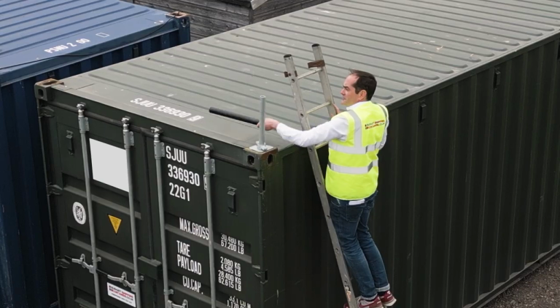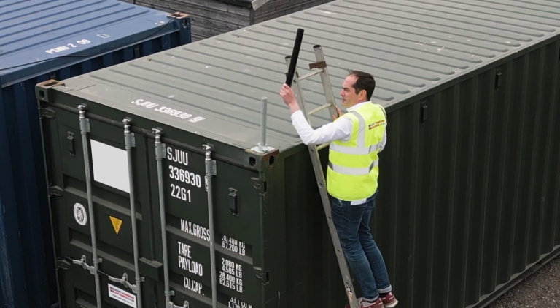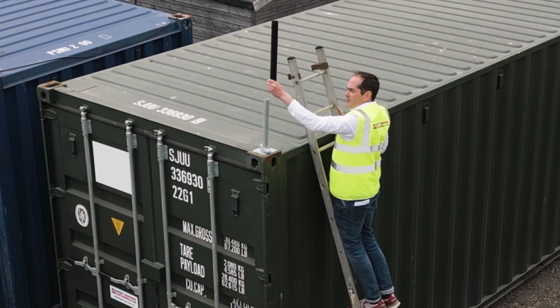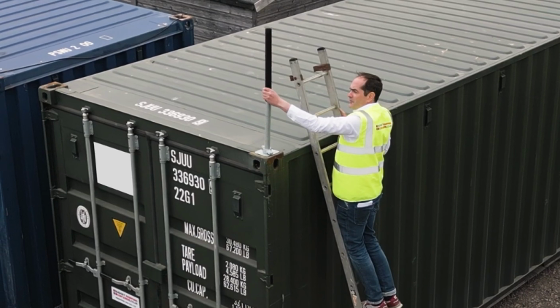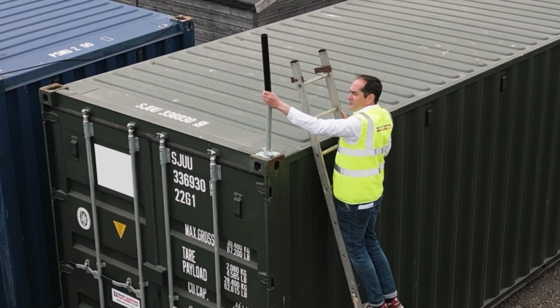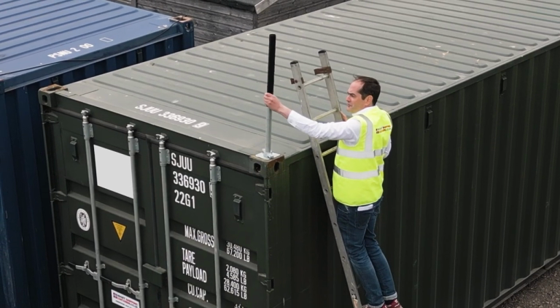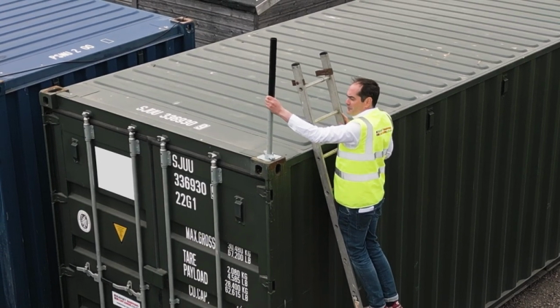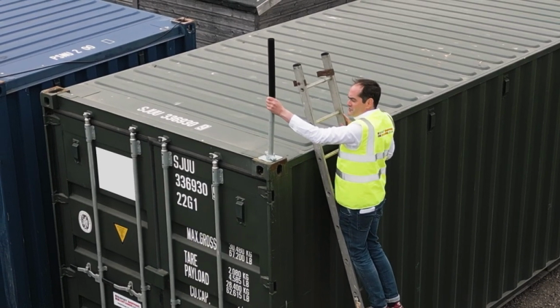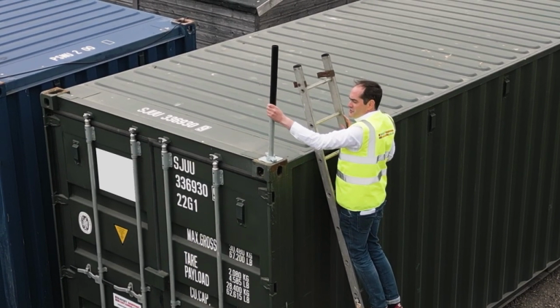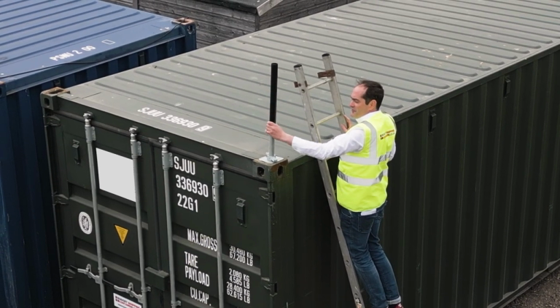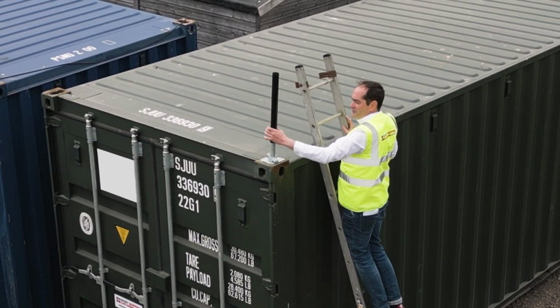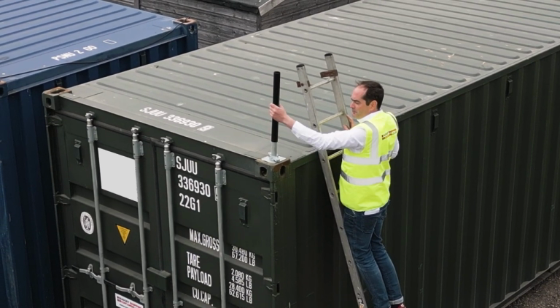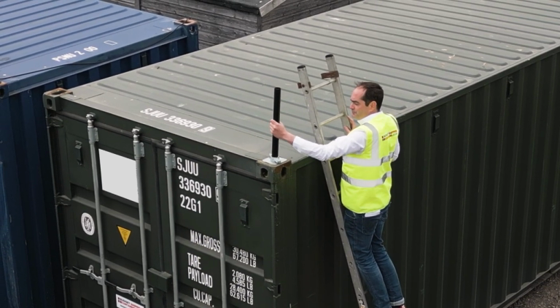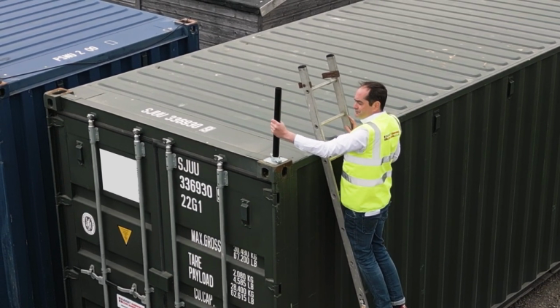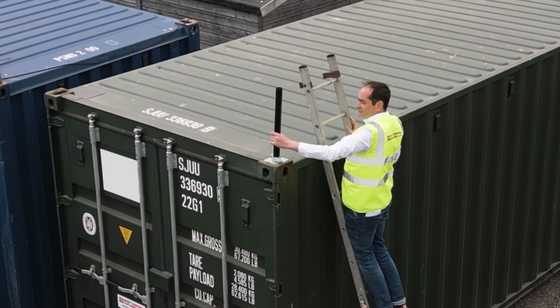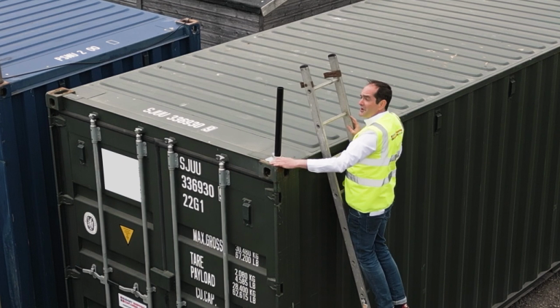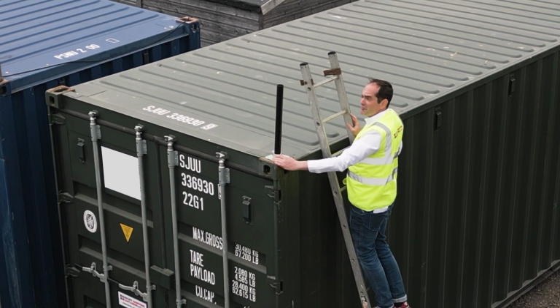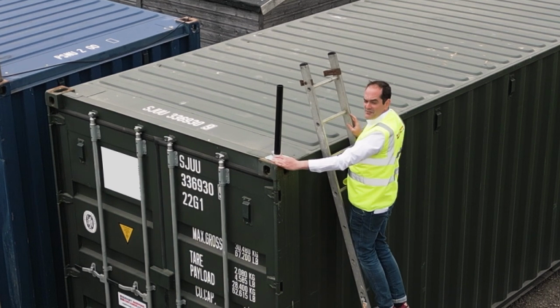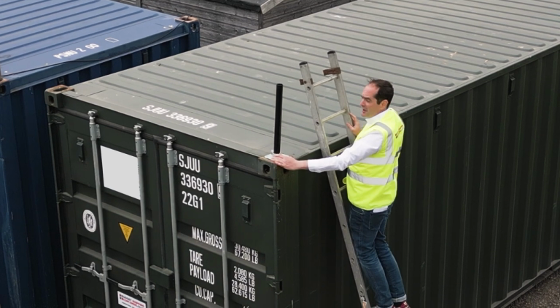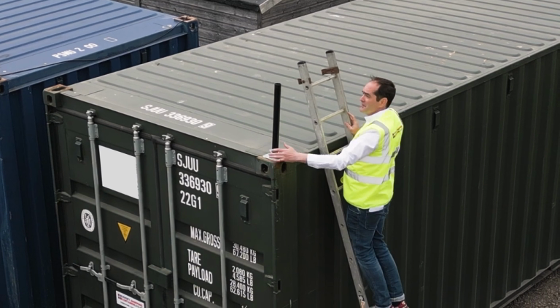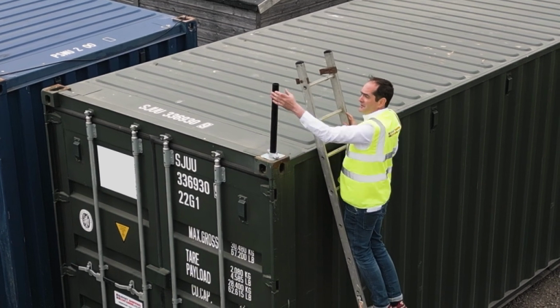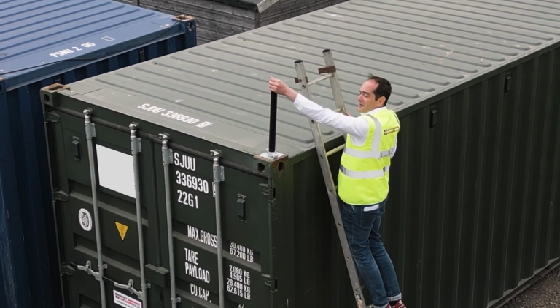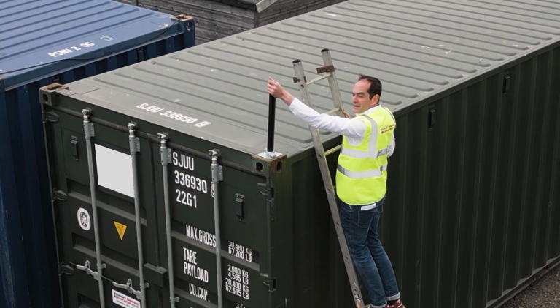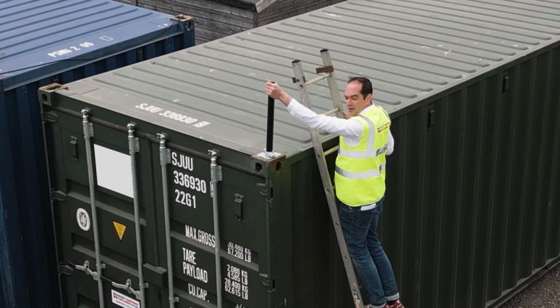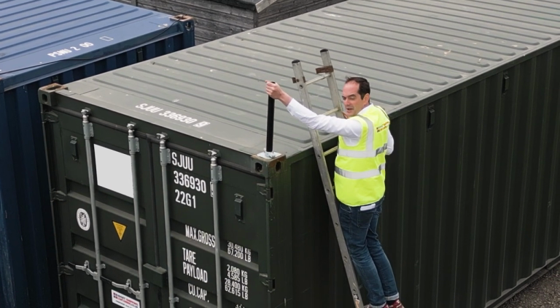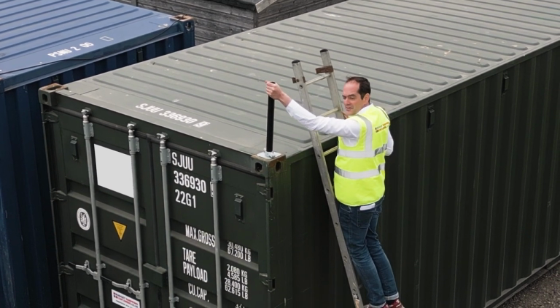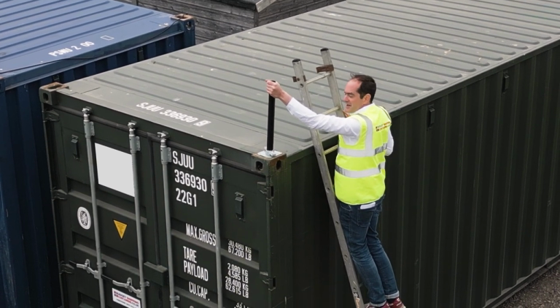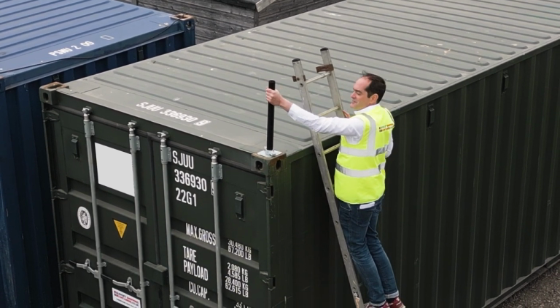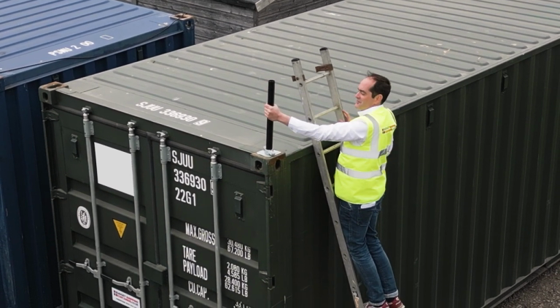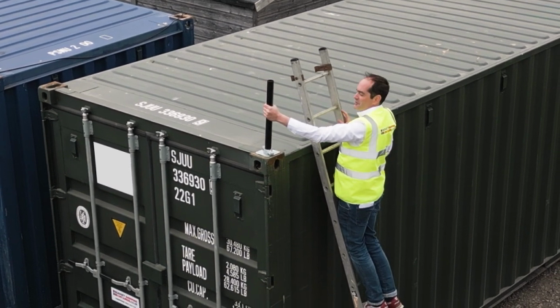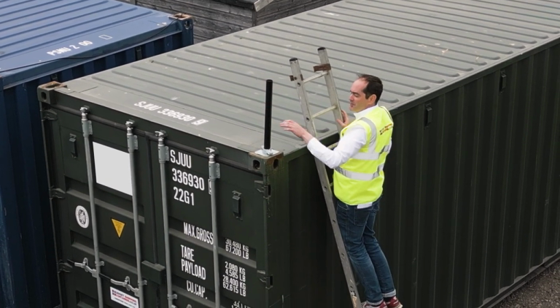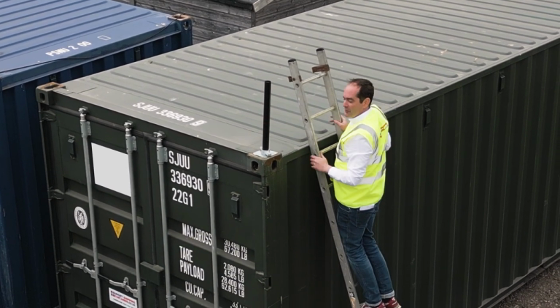Get it nice and tight, stick your tube over the top, and you're ready to go. You can then clamp anything you need to the top of the pole.